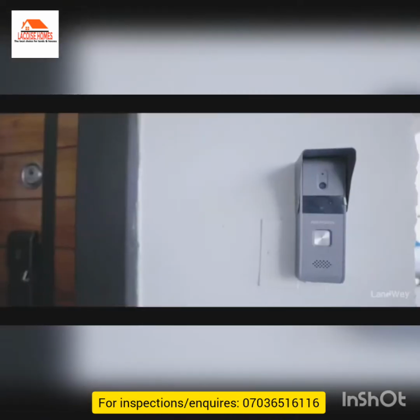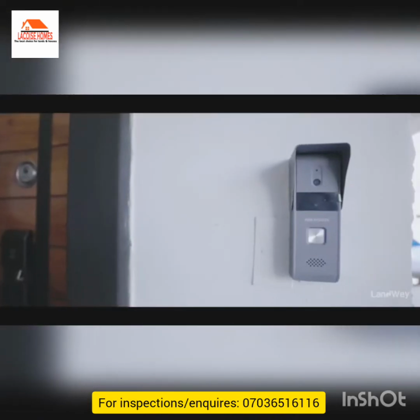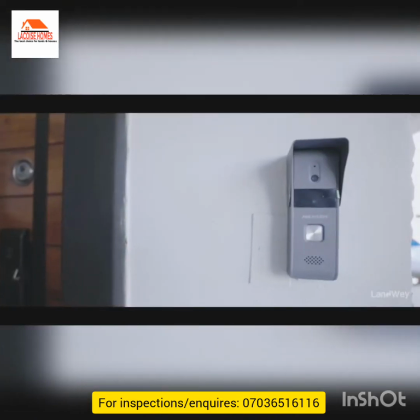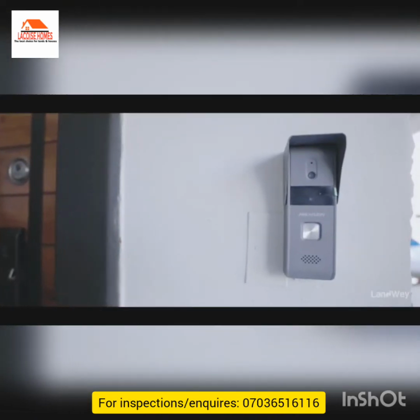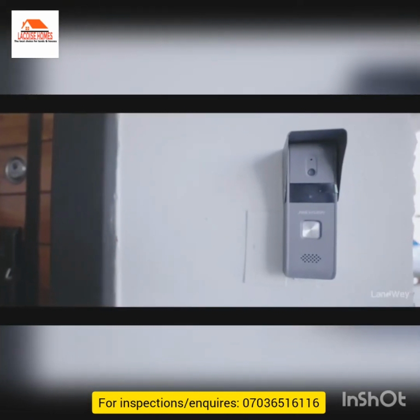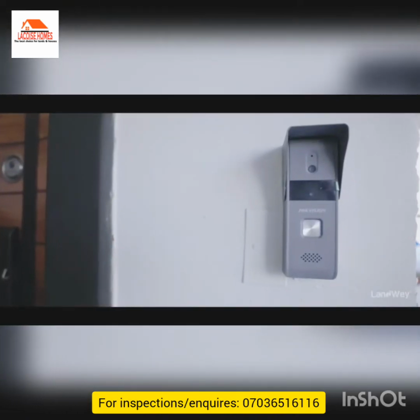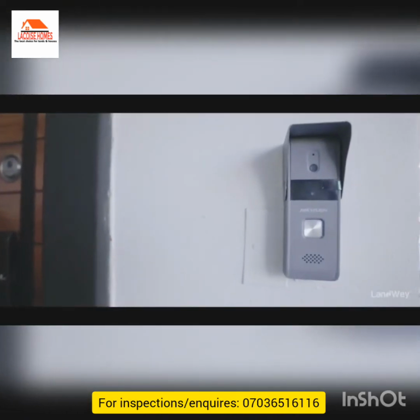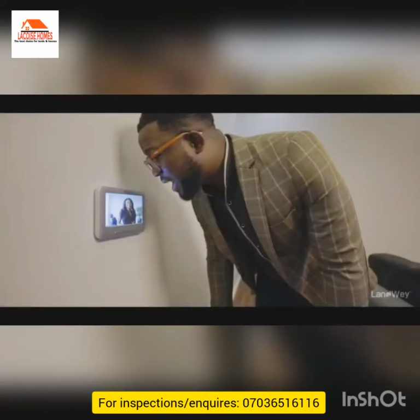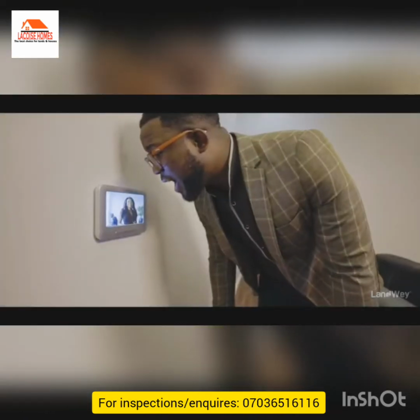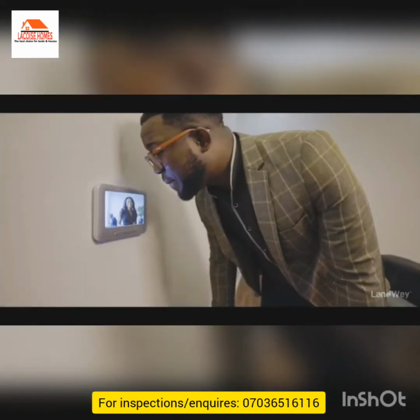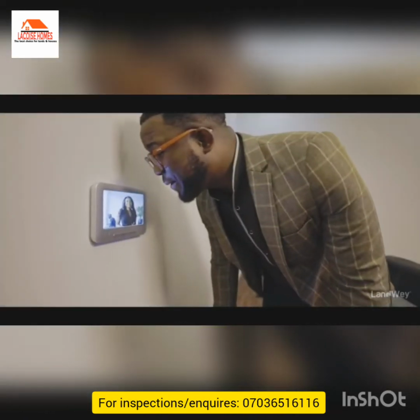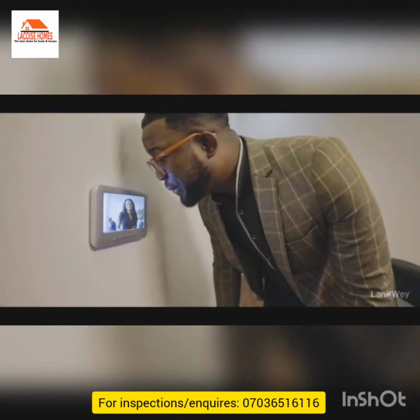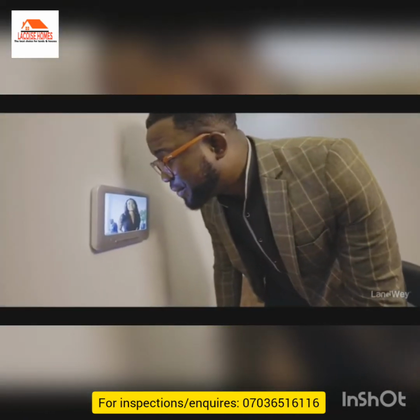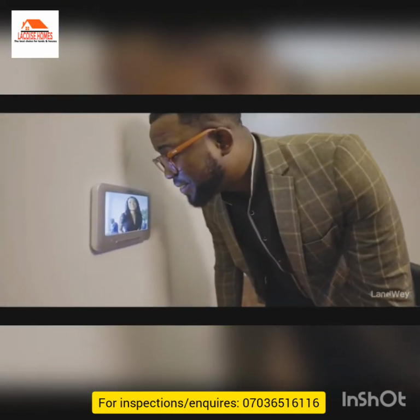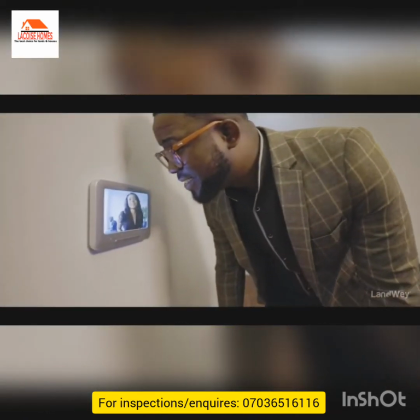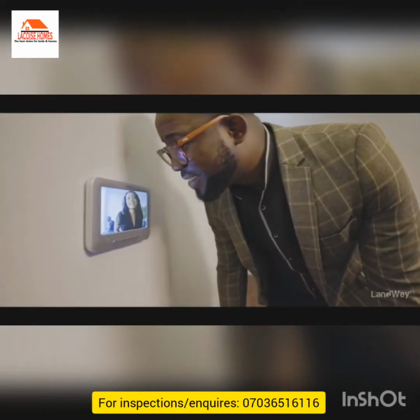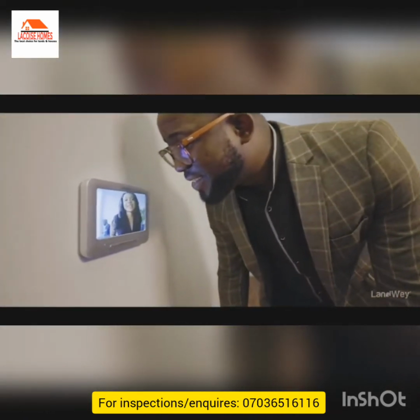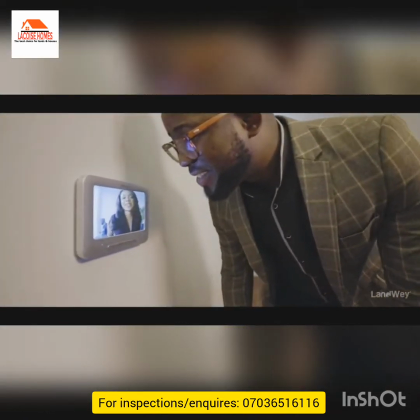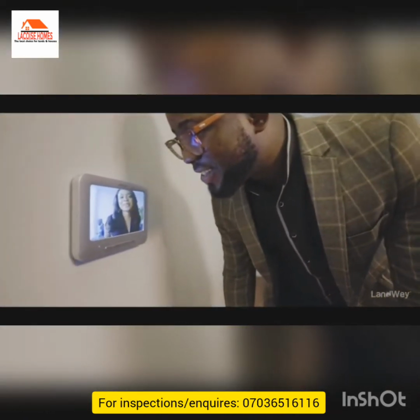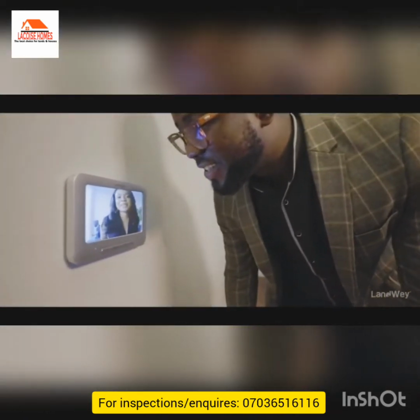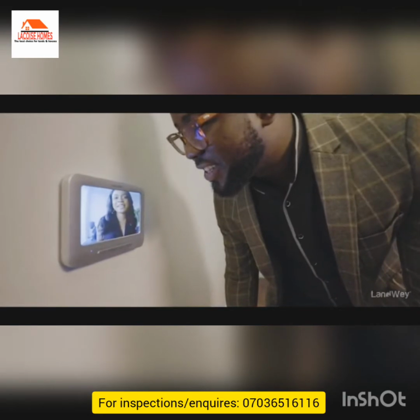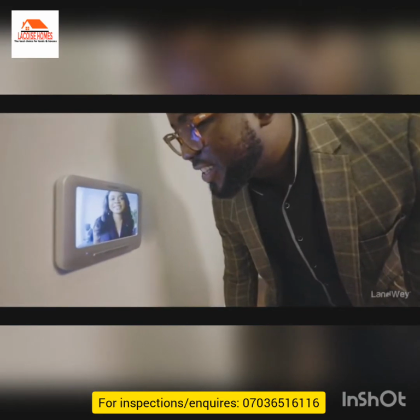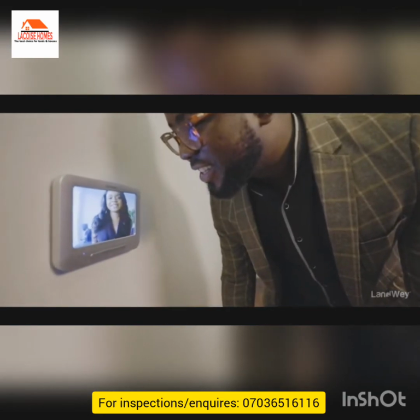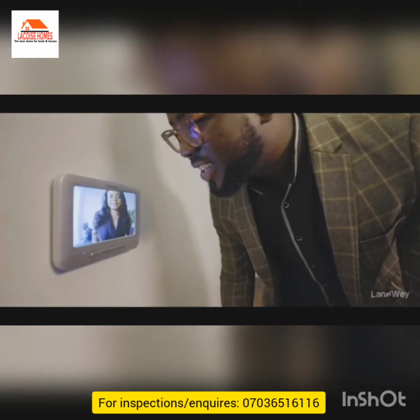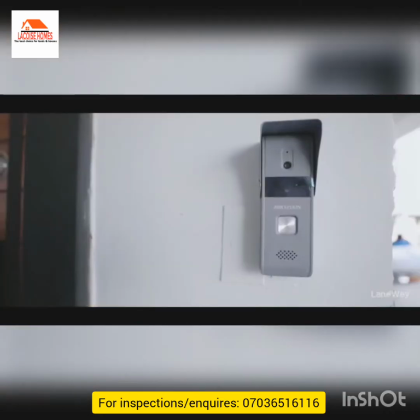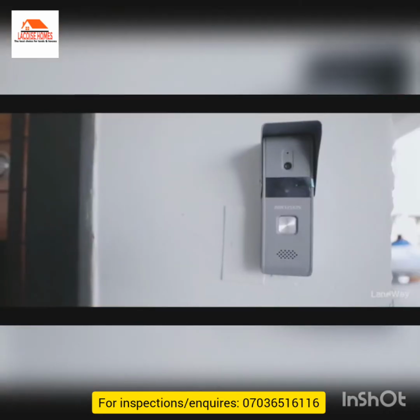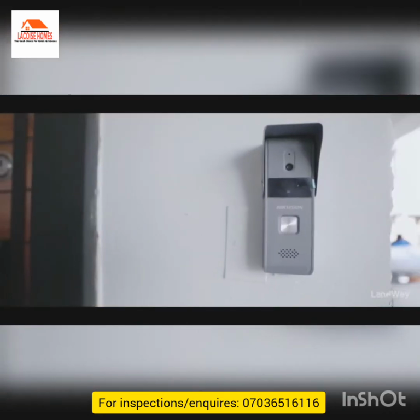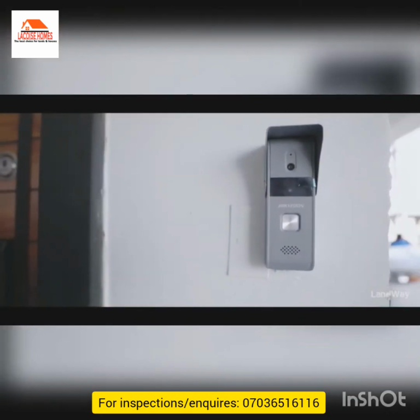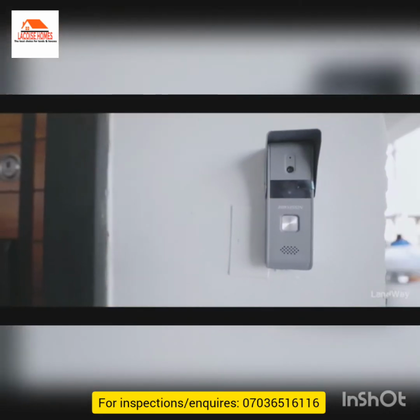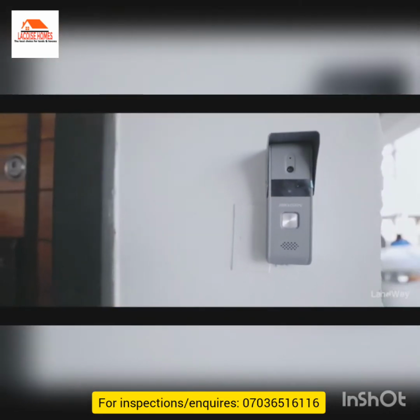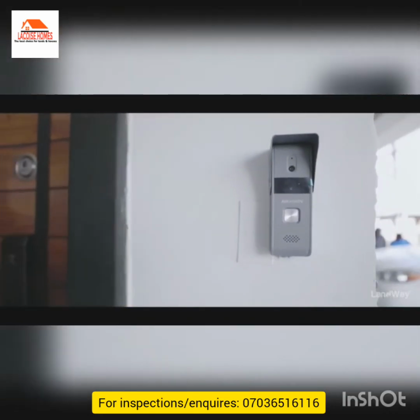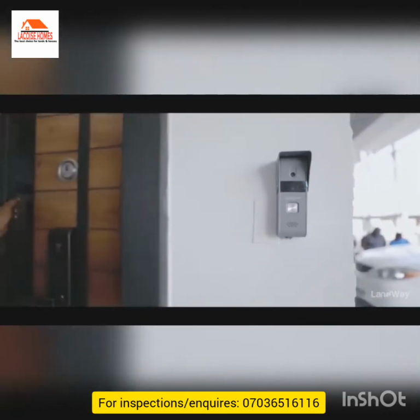Hello, welcome resident. How can I help you? Can you let me in please?